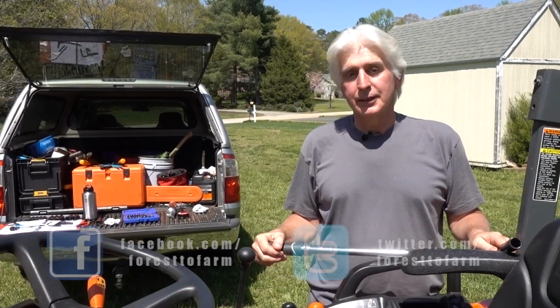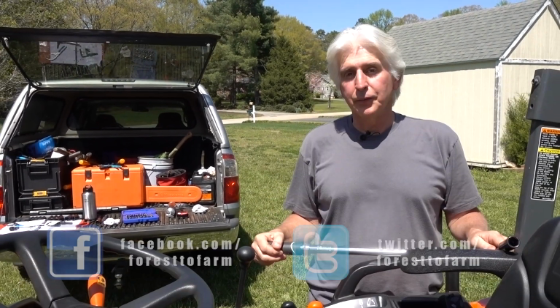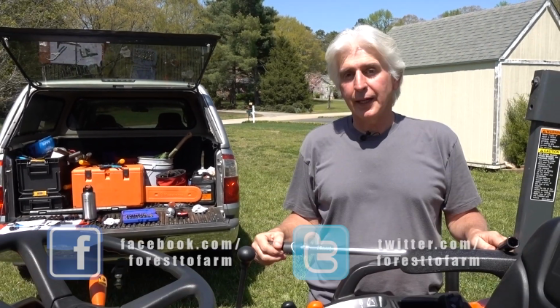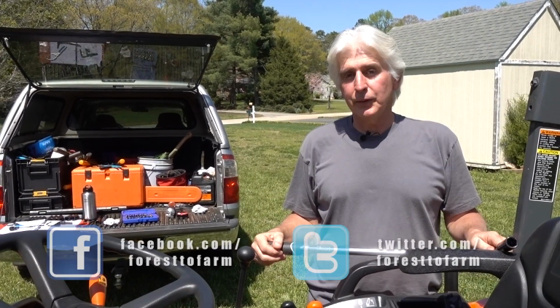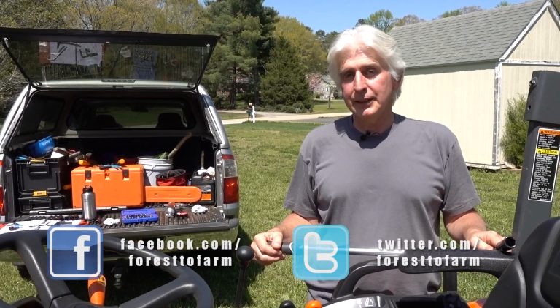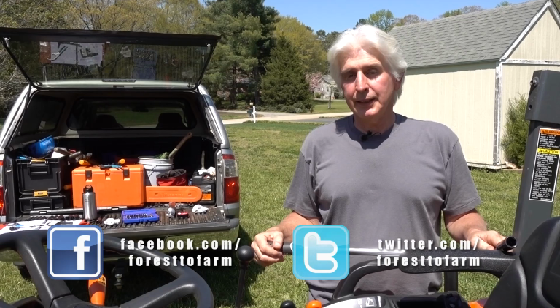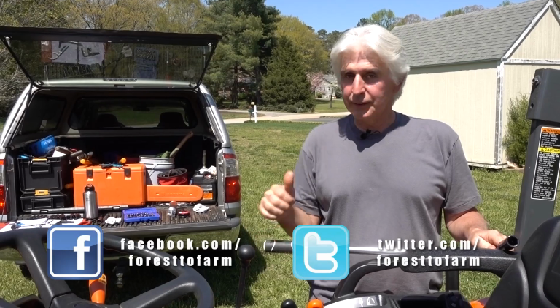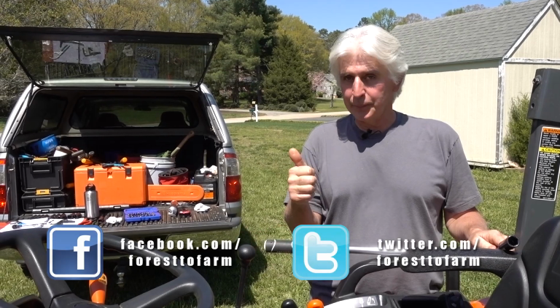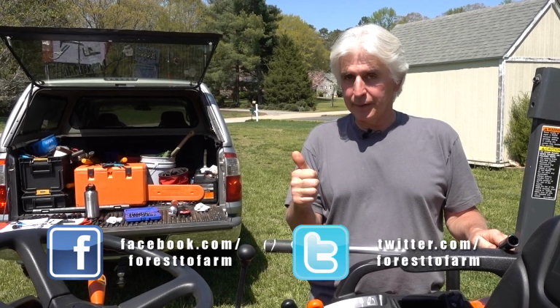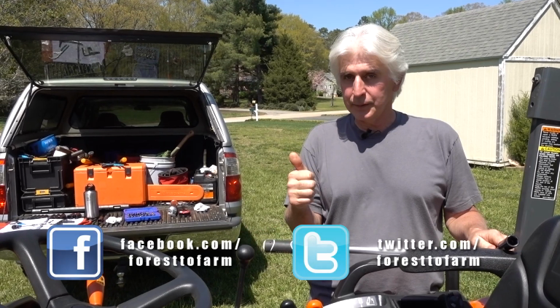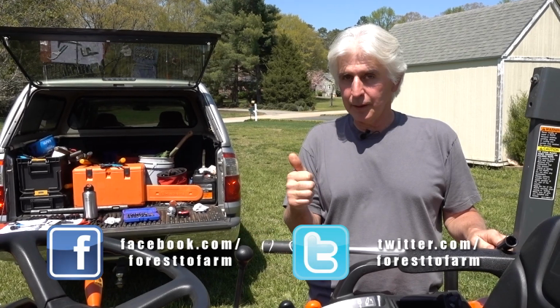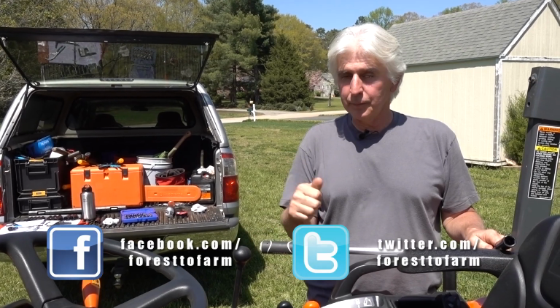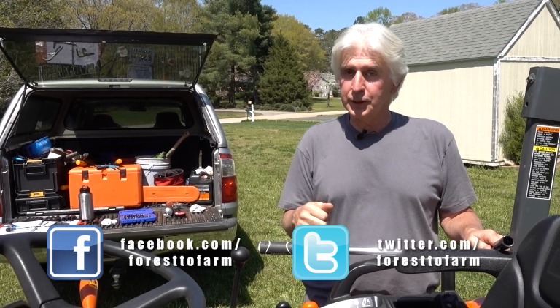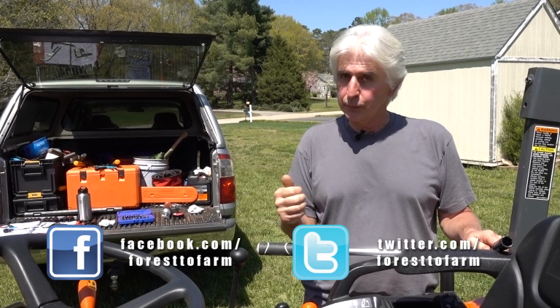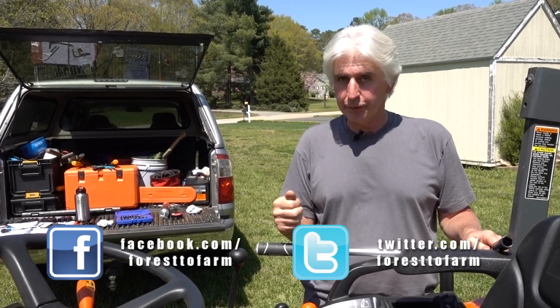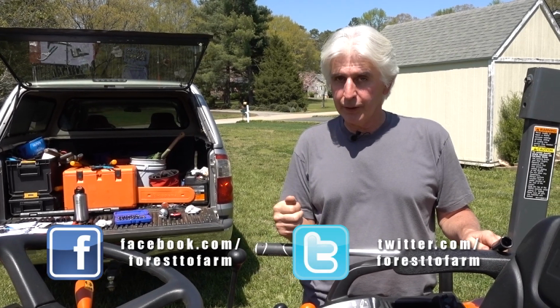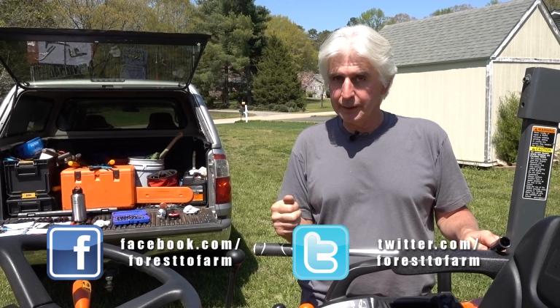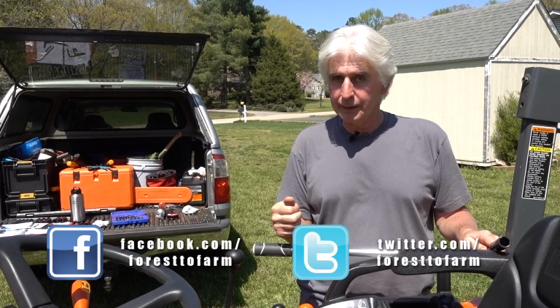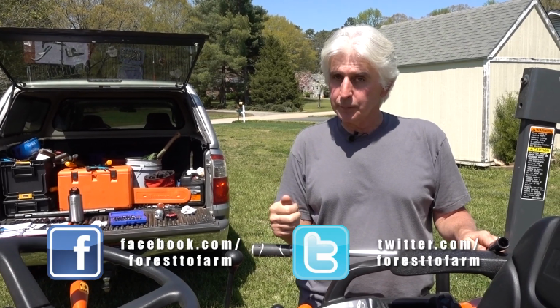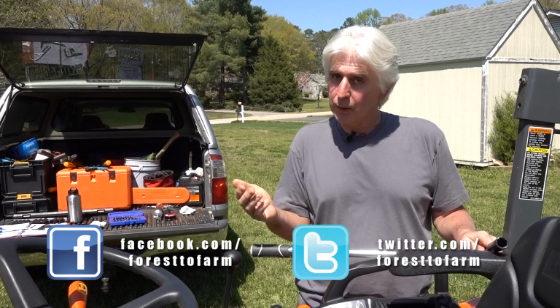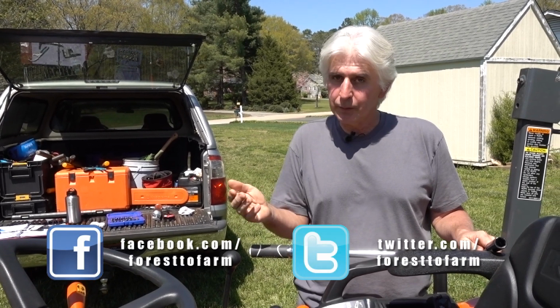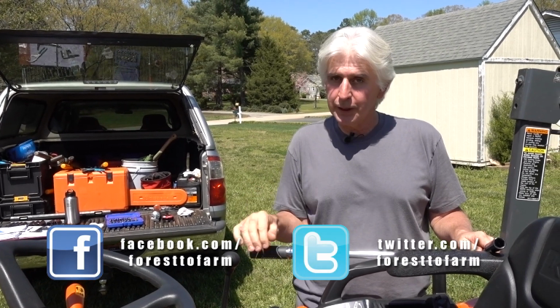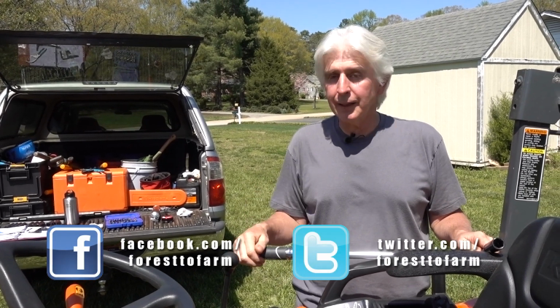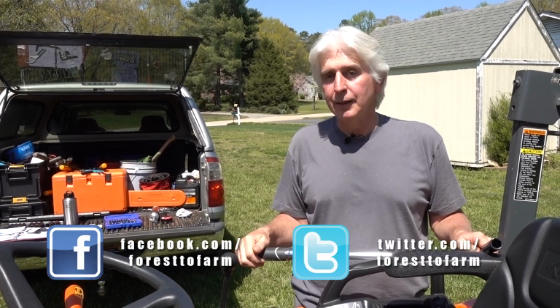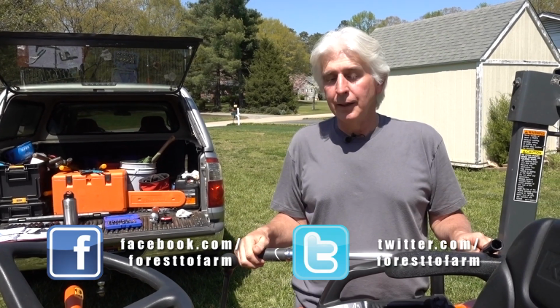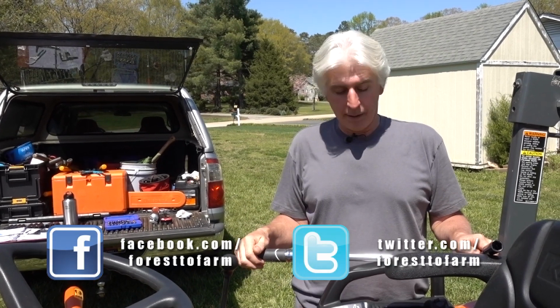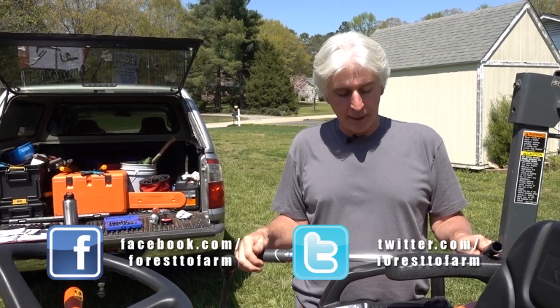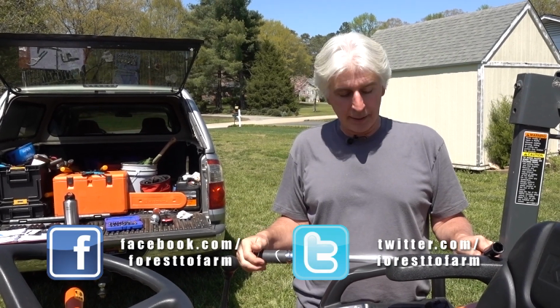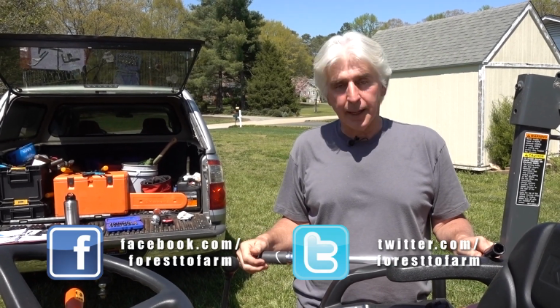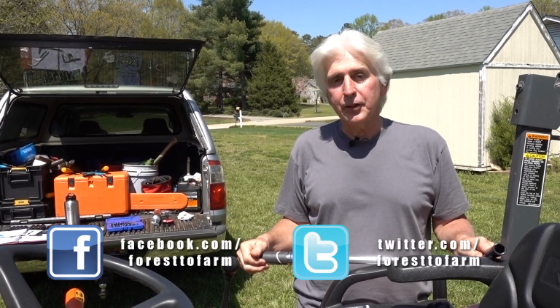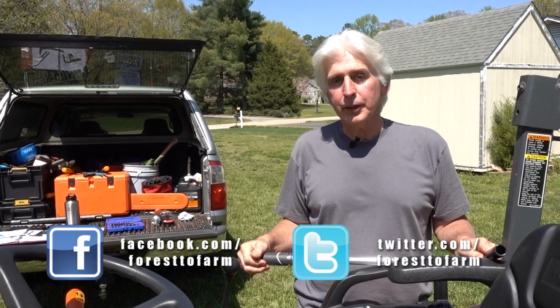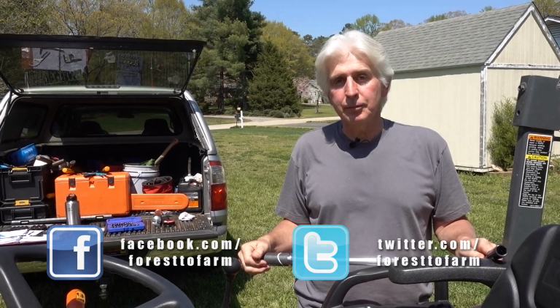If you like what you see, give us a big thumbs up, share us with your friends, subscribe to our channel, and happy torquing.